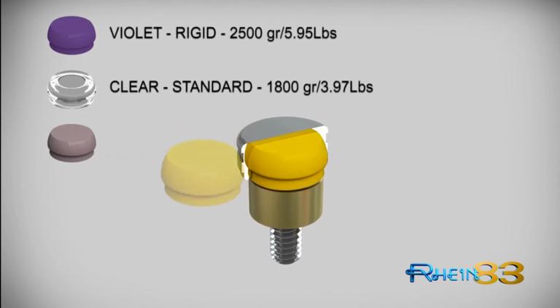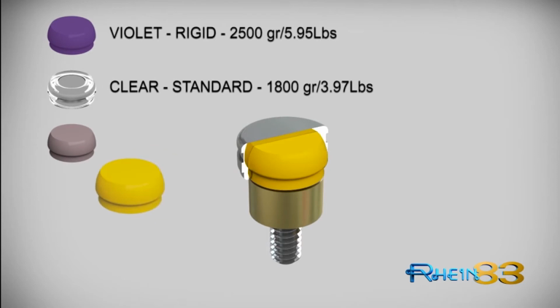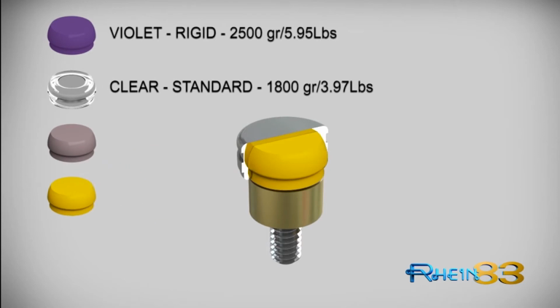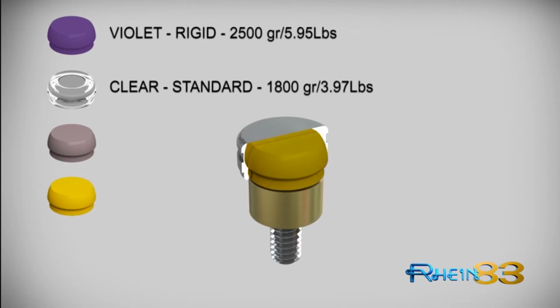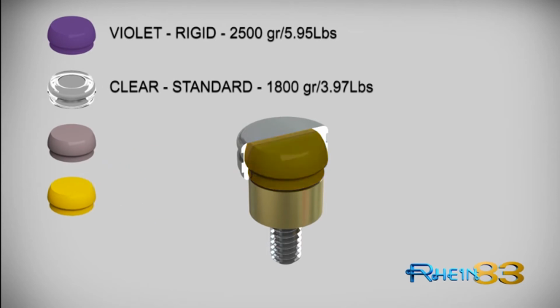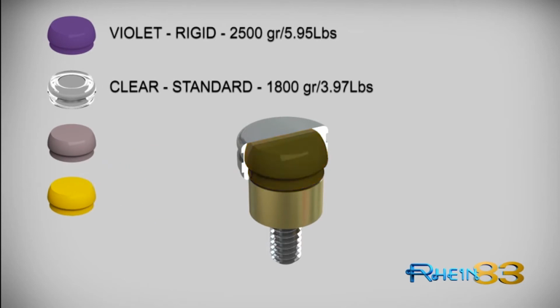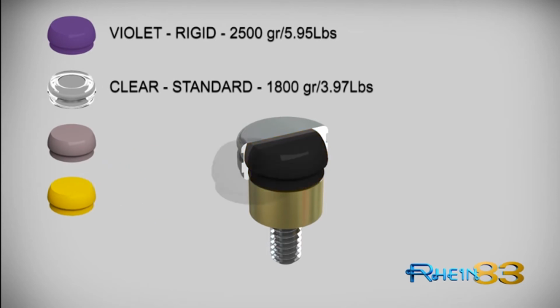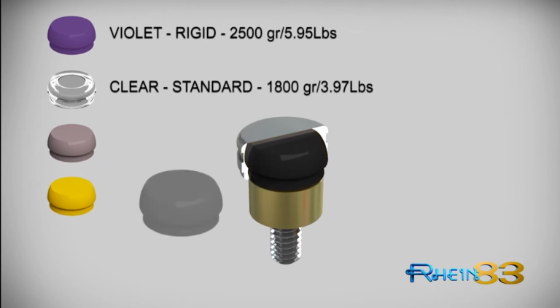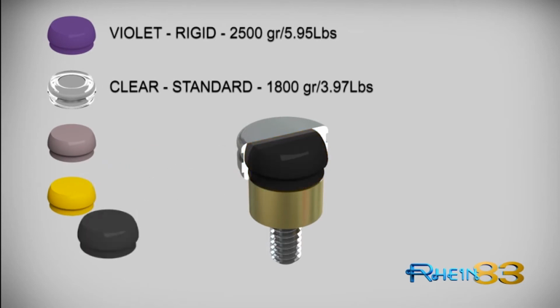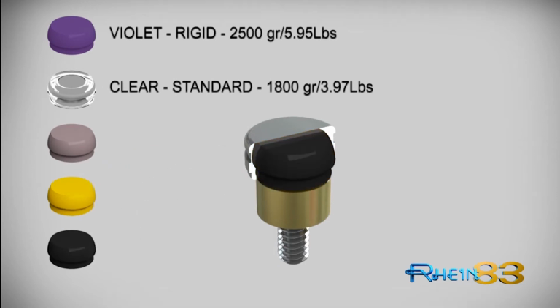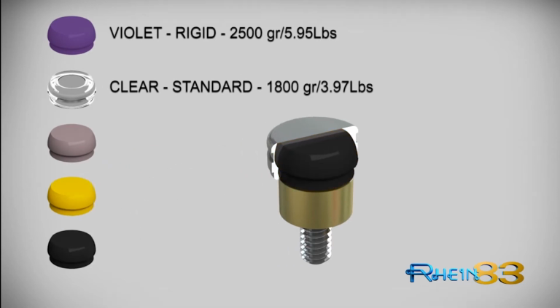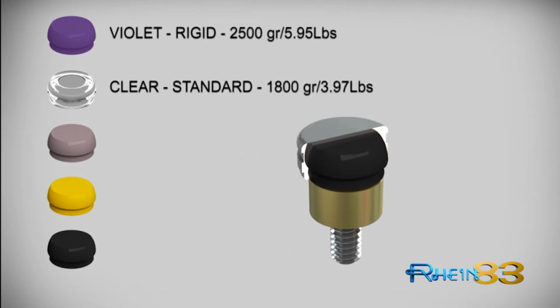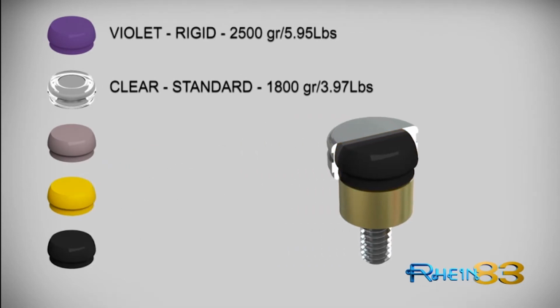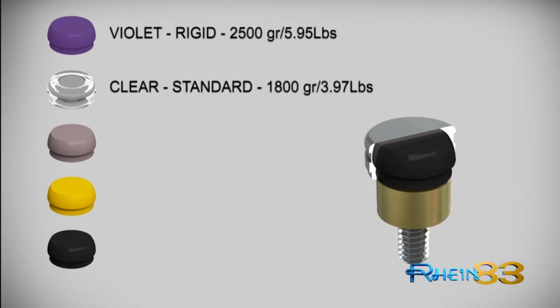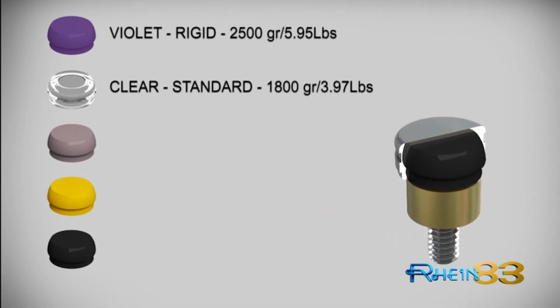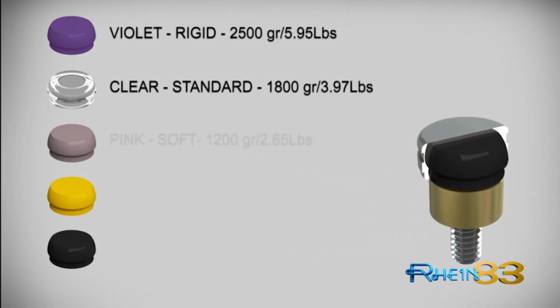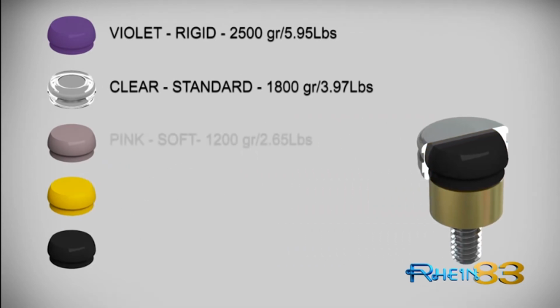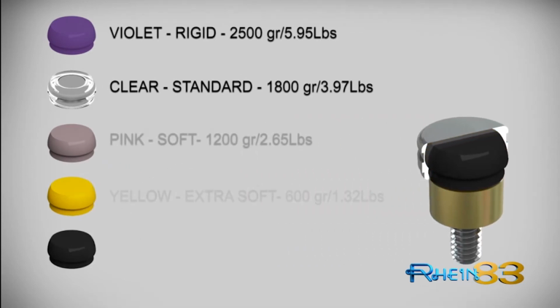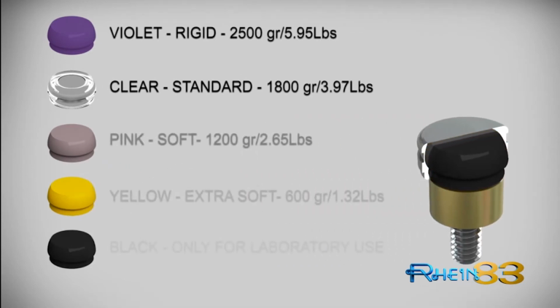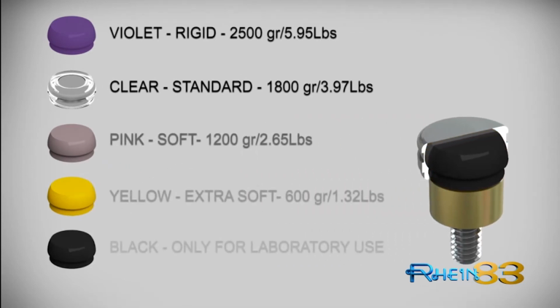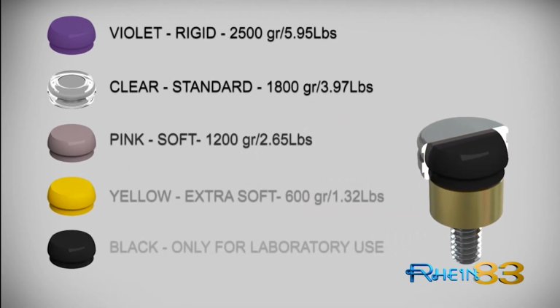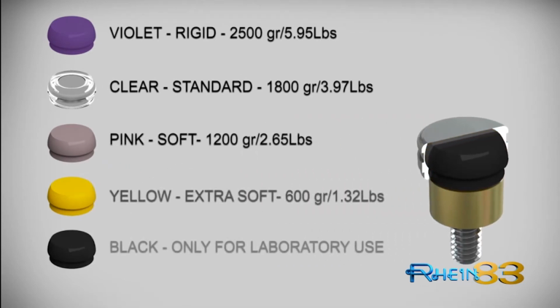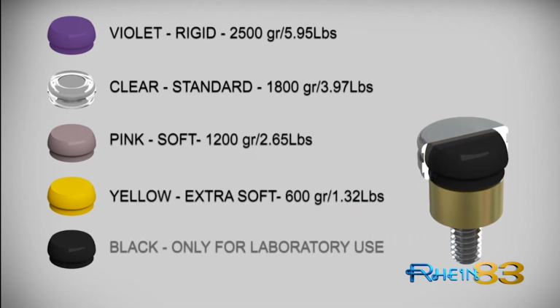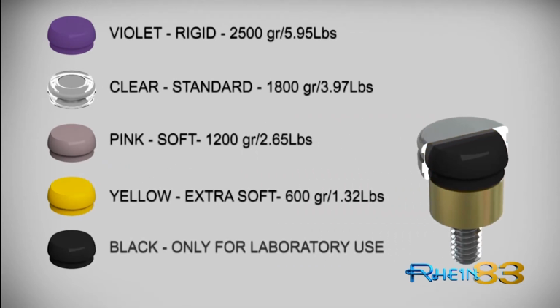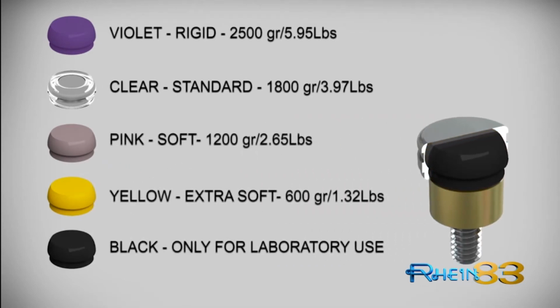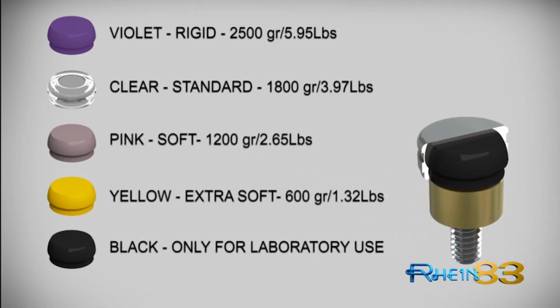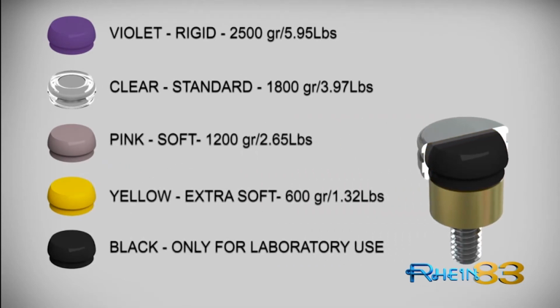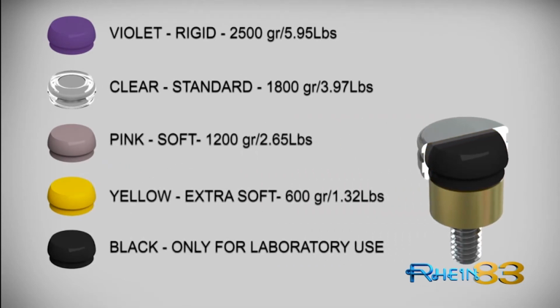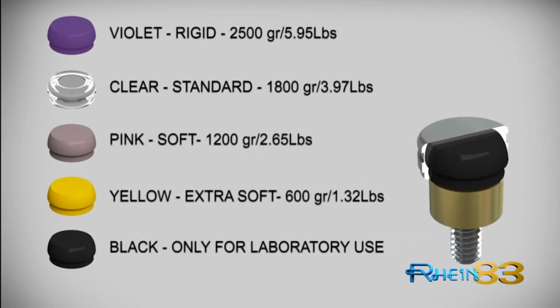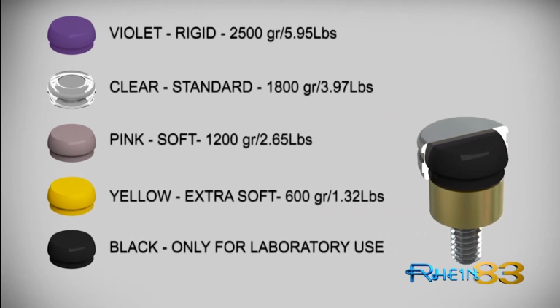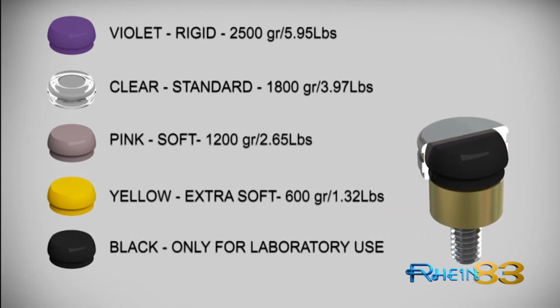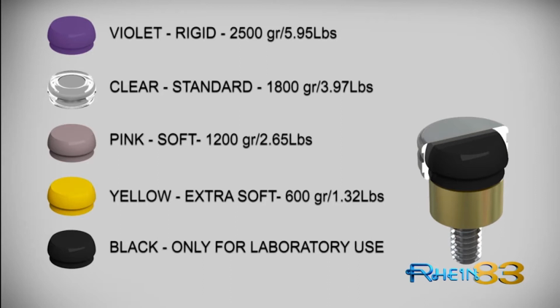Equator retention caps are available in a variety of color-coded retention levels.